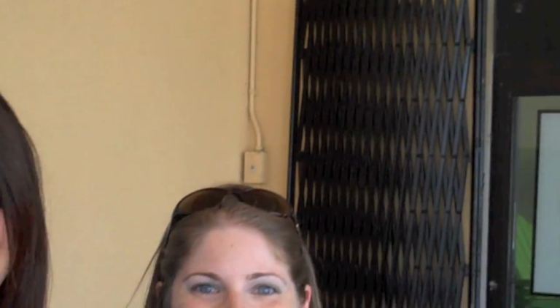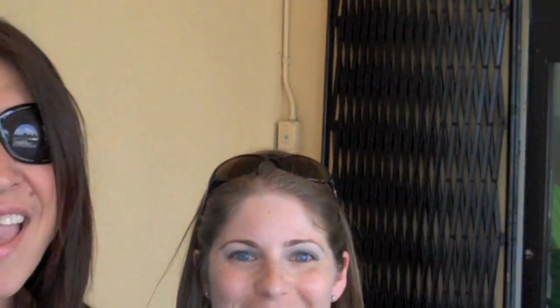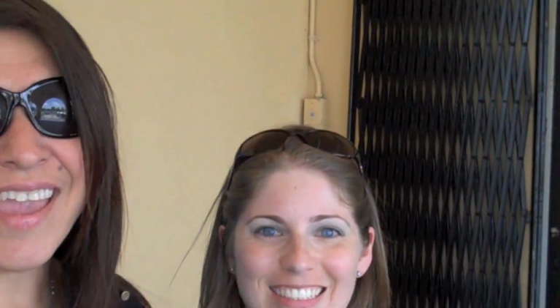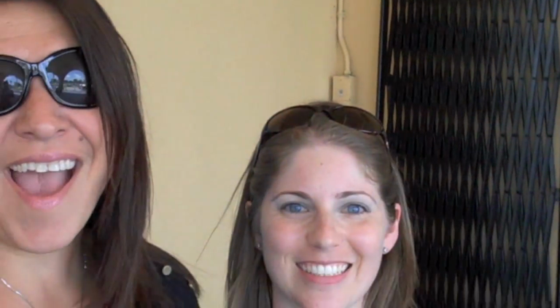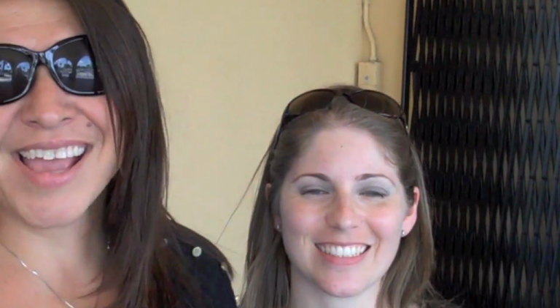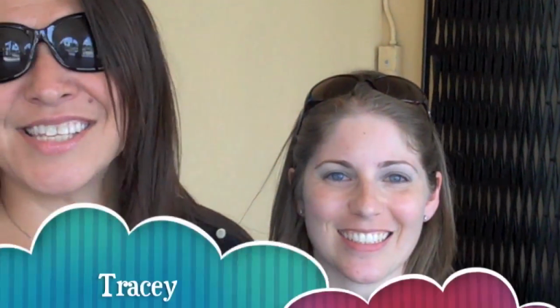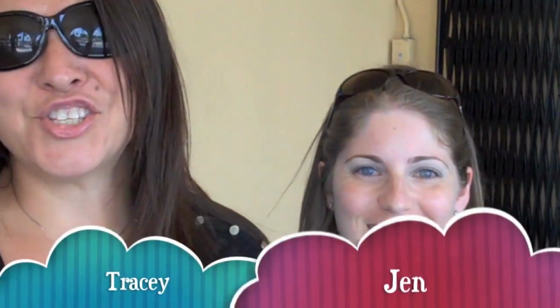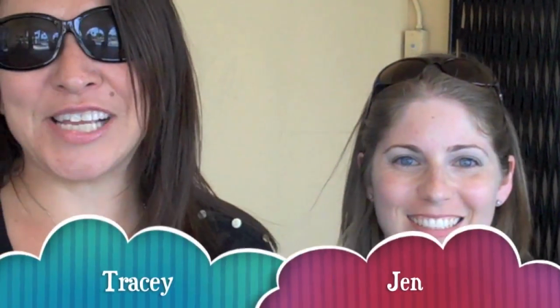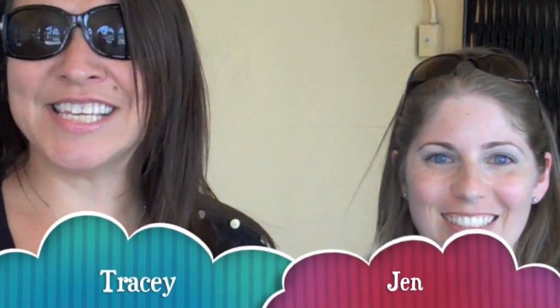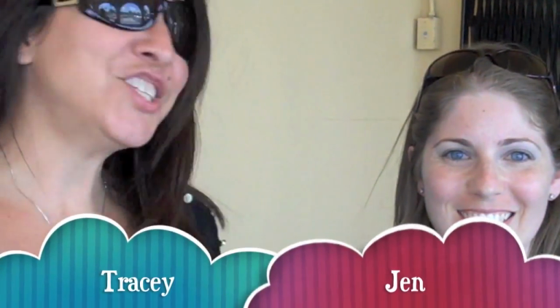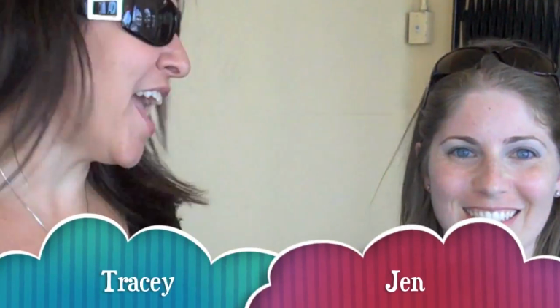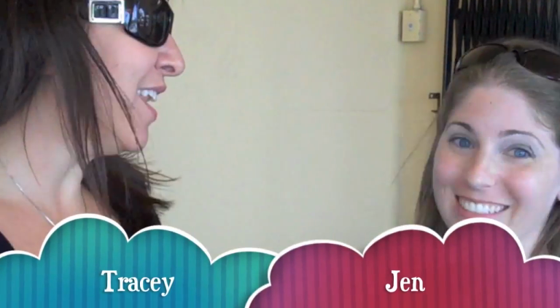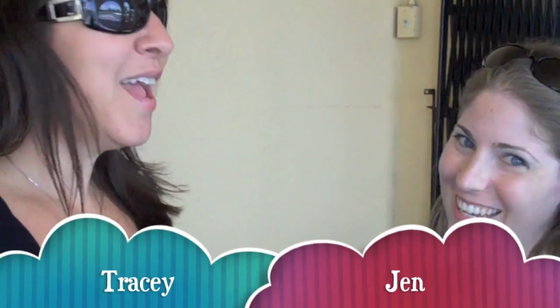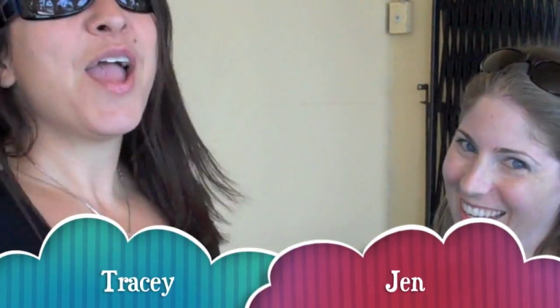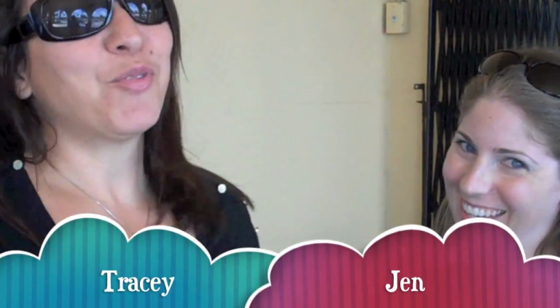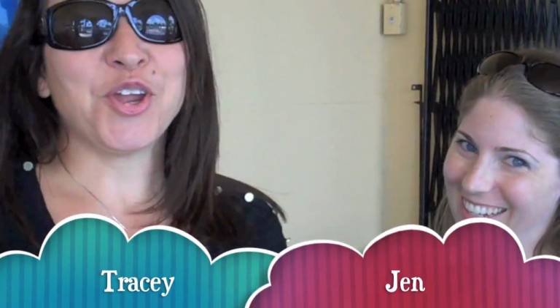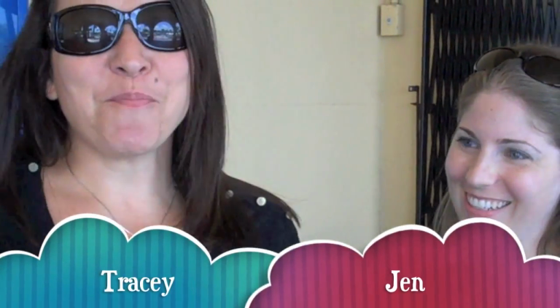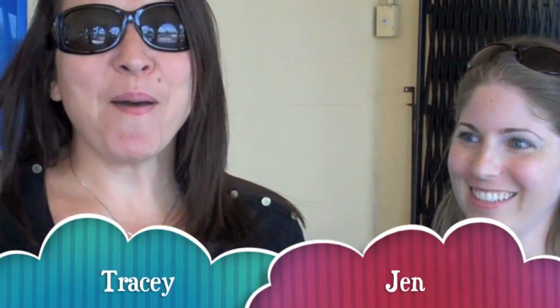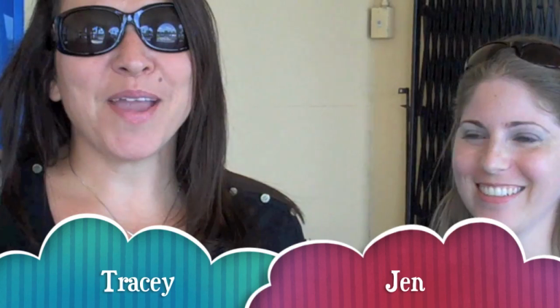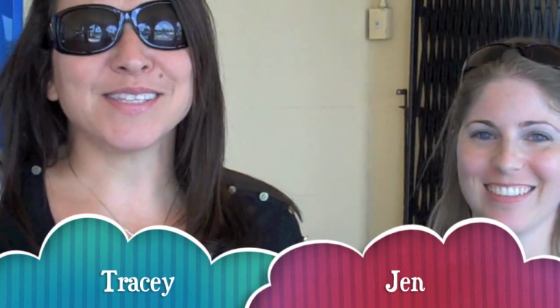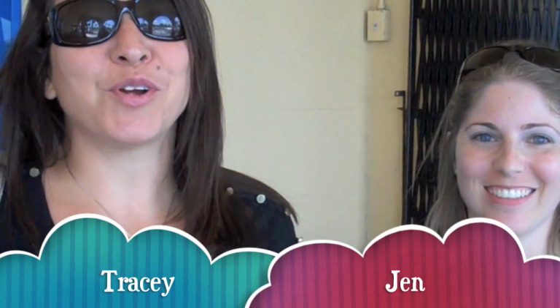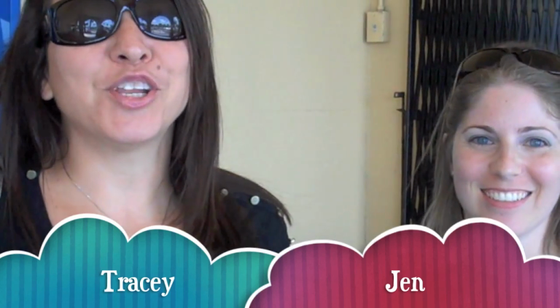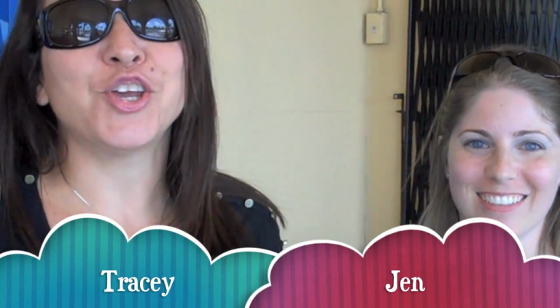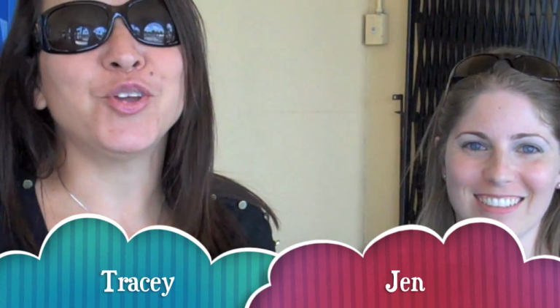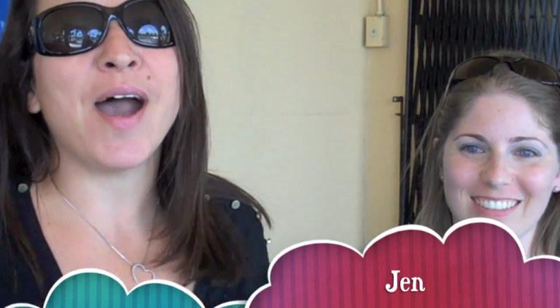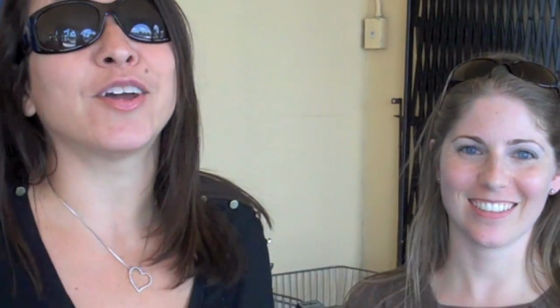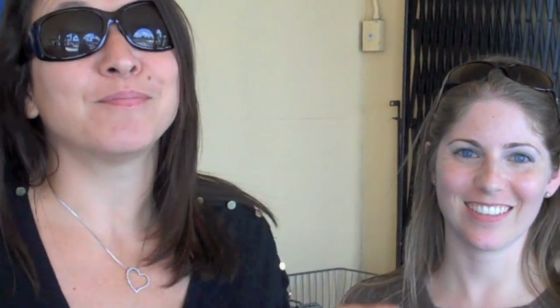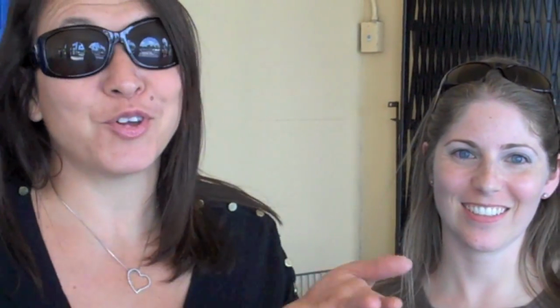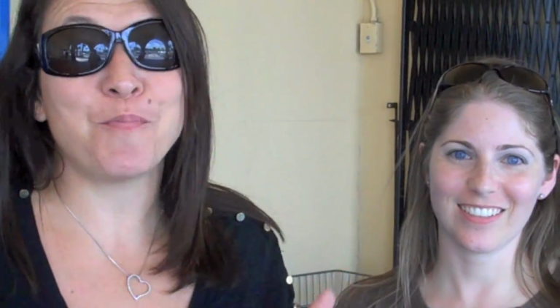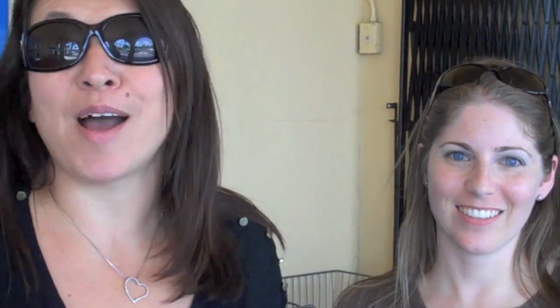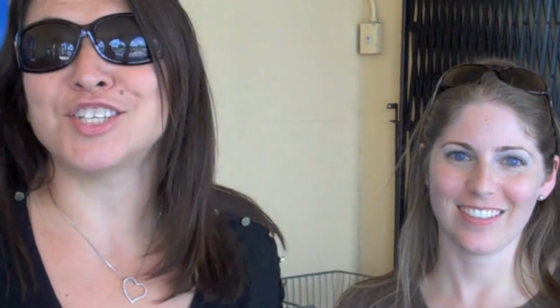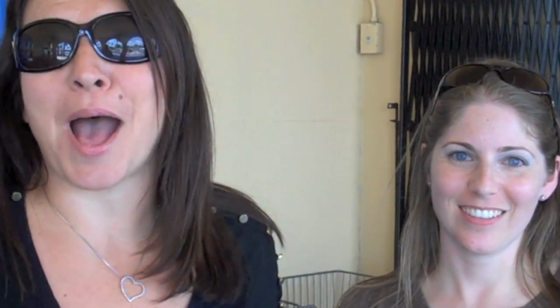Hey guys, it's Tracy and Jen. We're here at Publix and we're going to show you how to coupon shop.